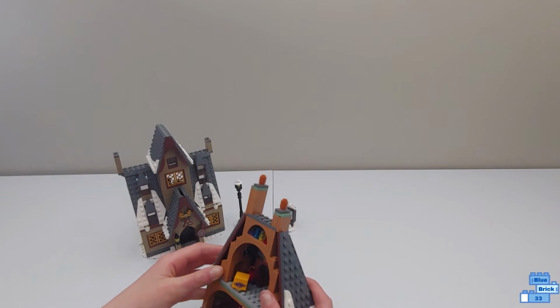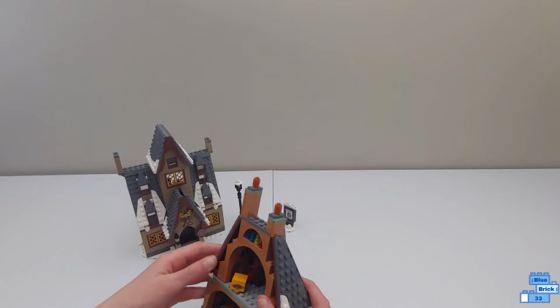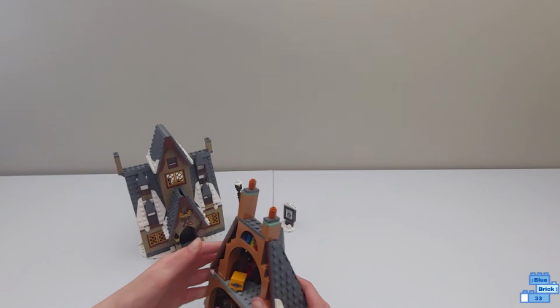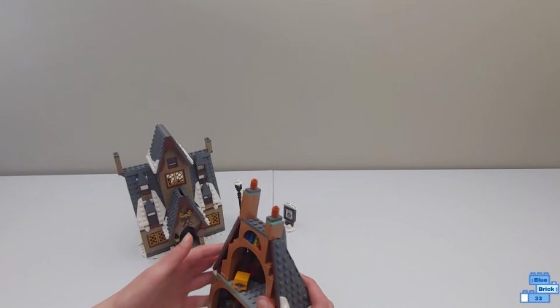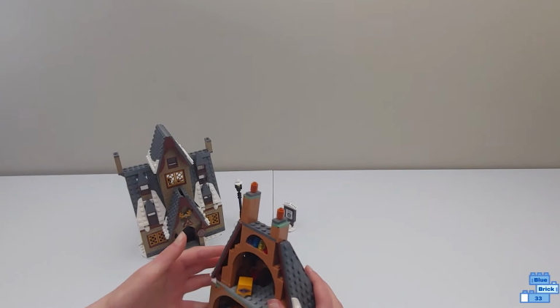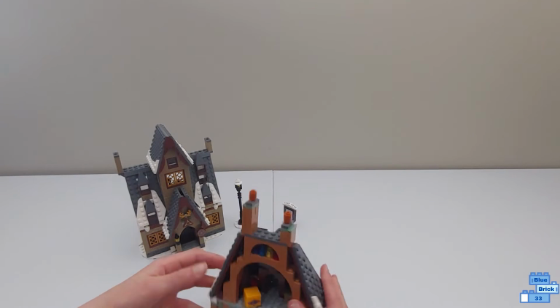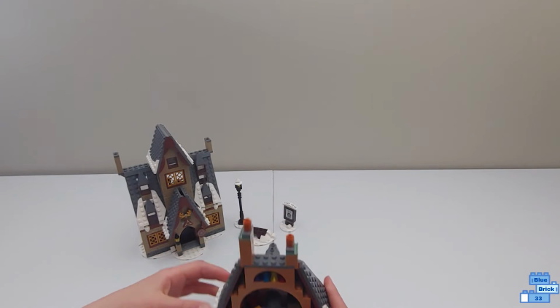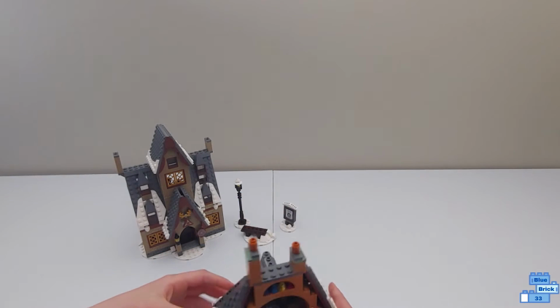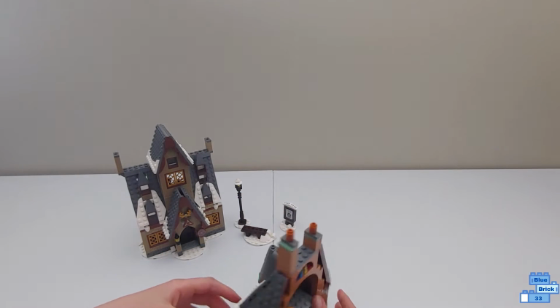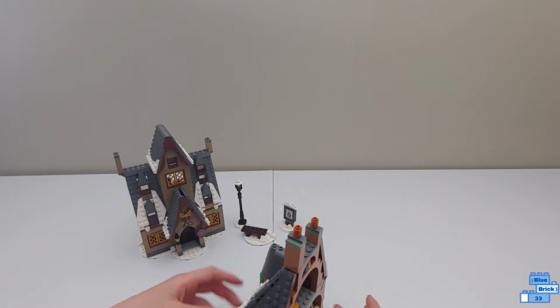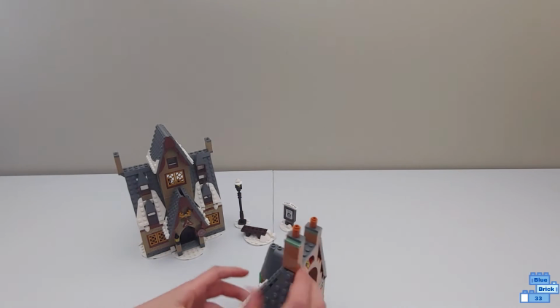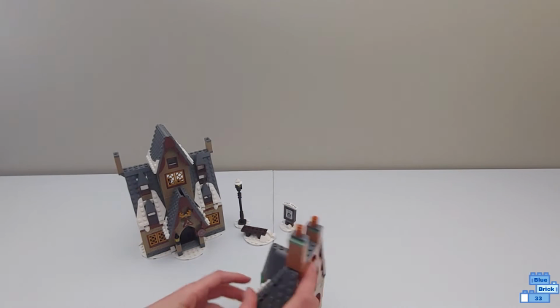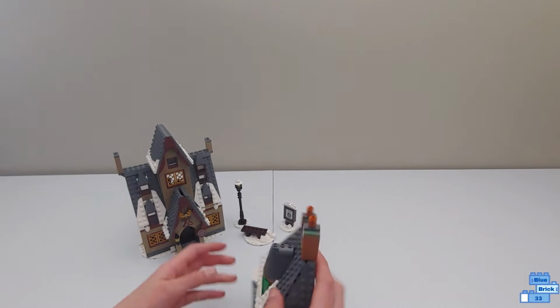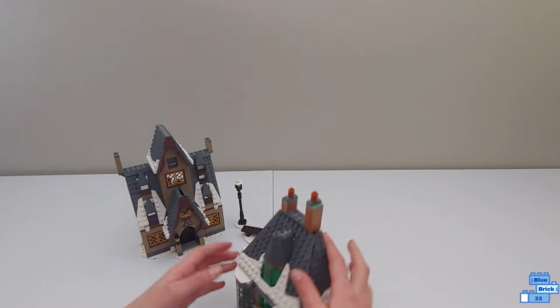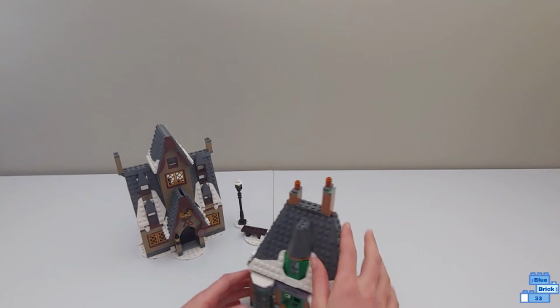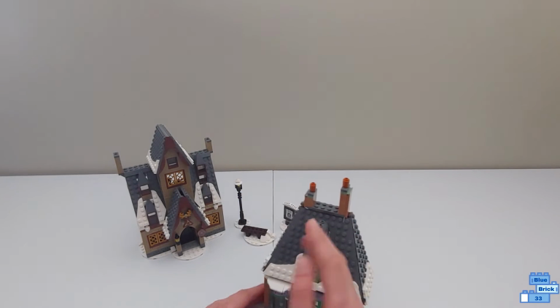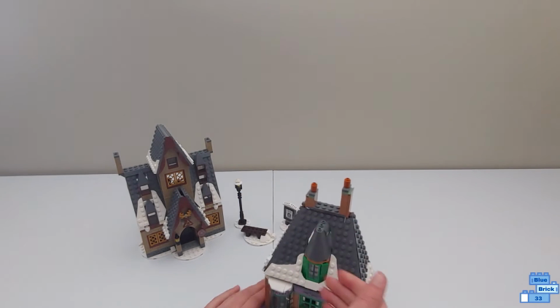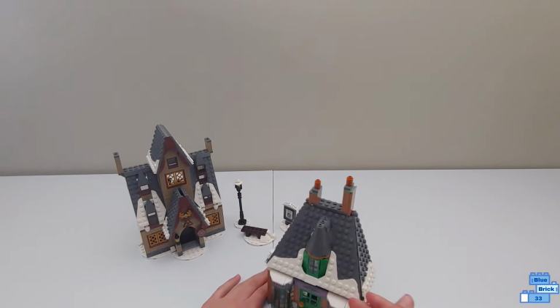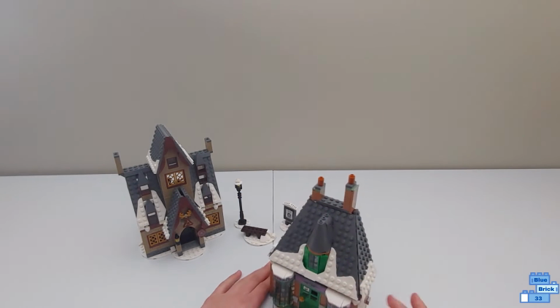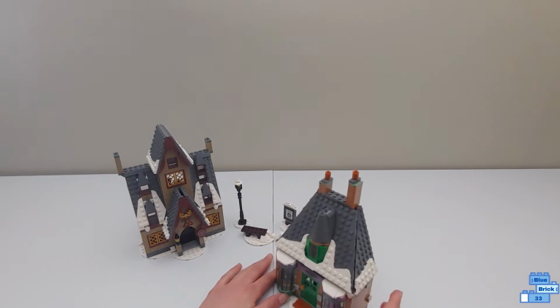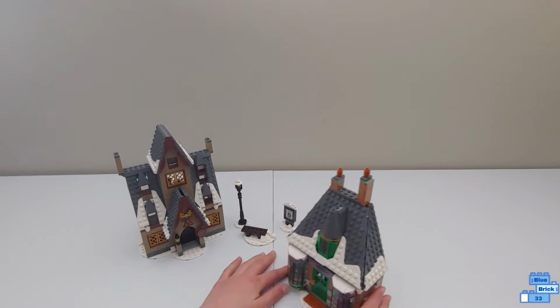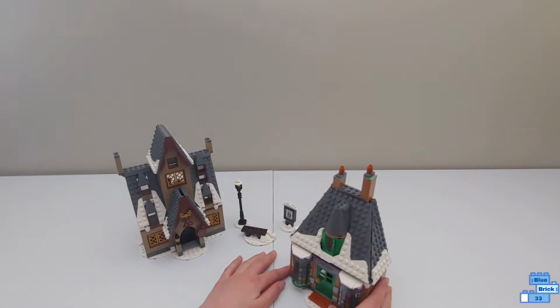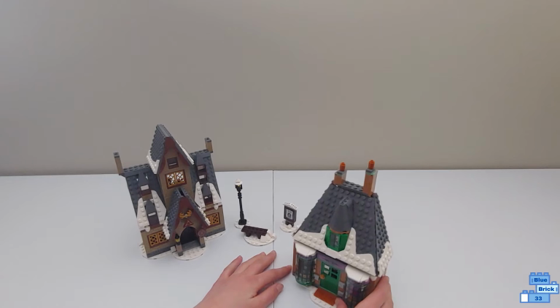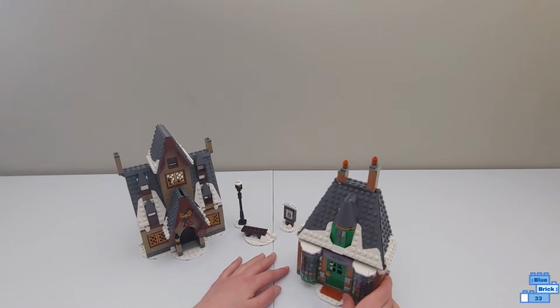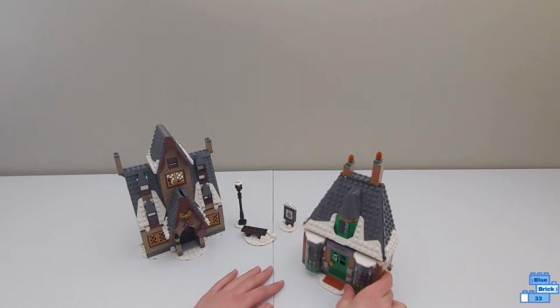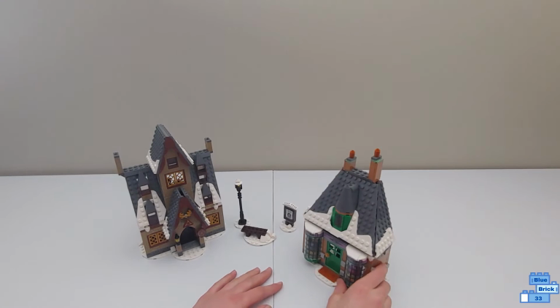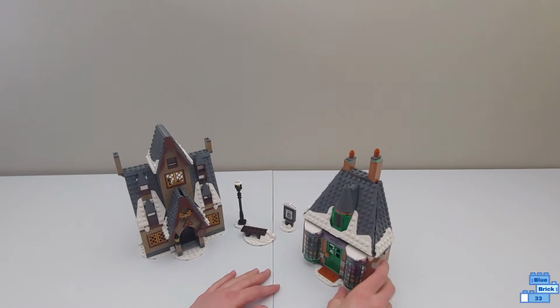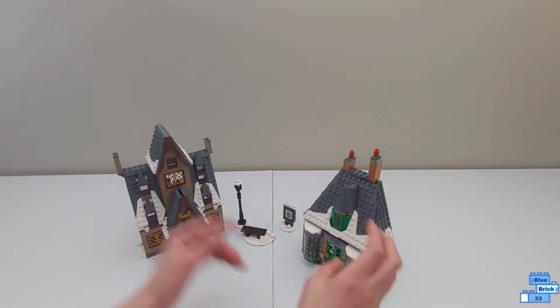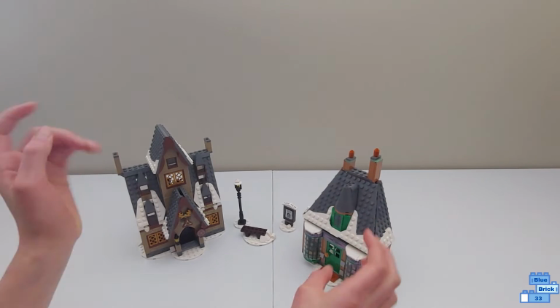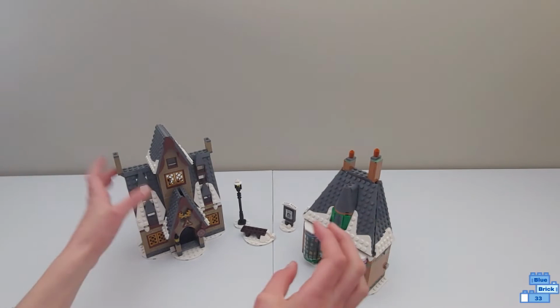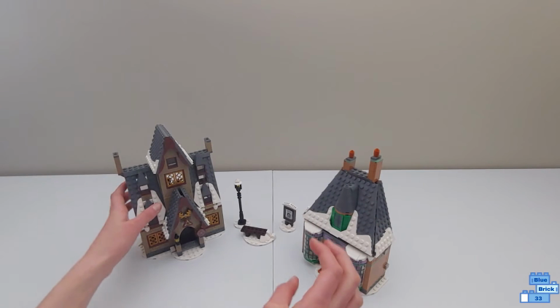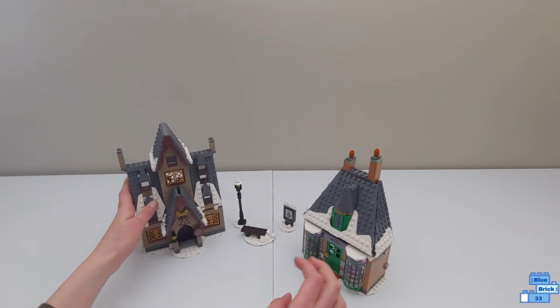So that's Honeydukes. Definitely the exterior is a lot better than the interior.